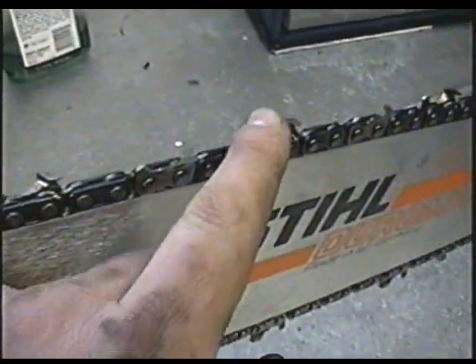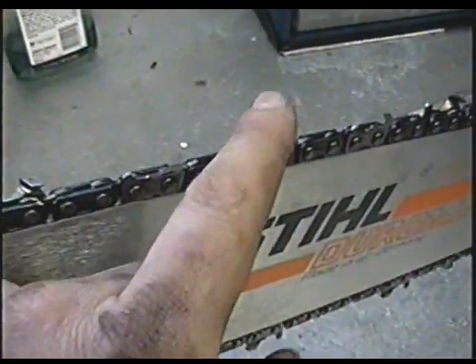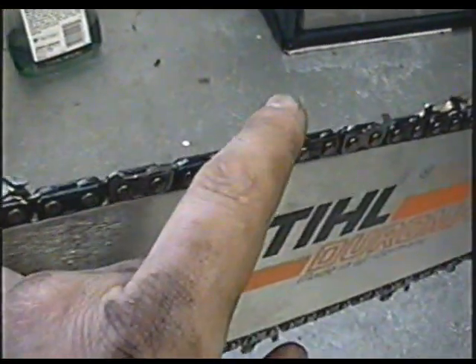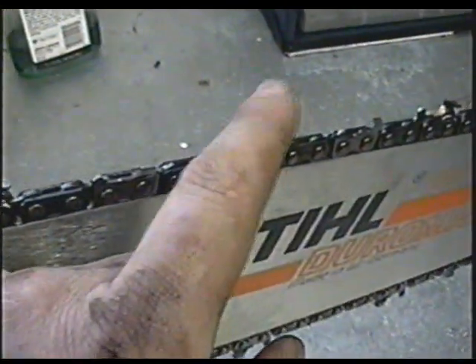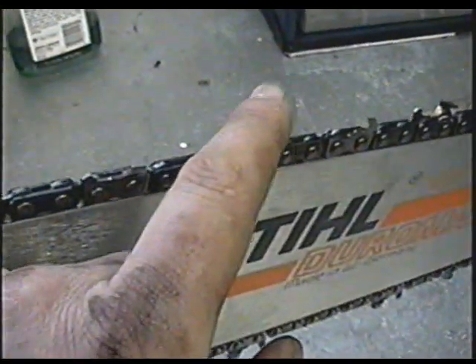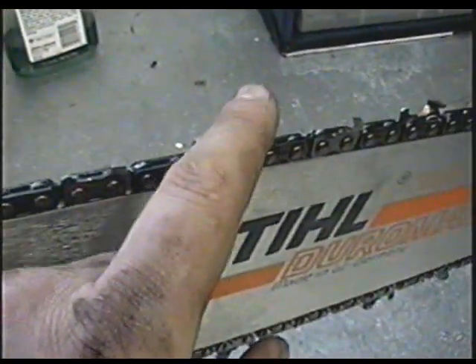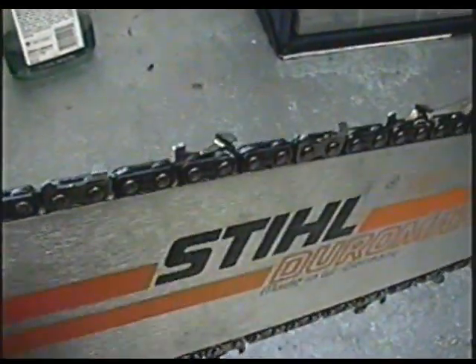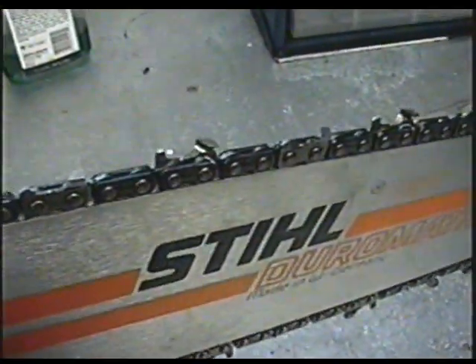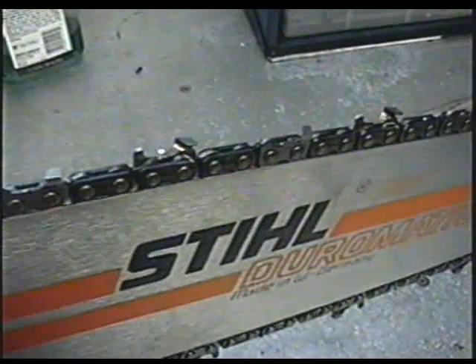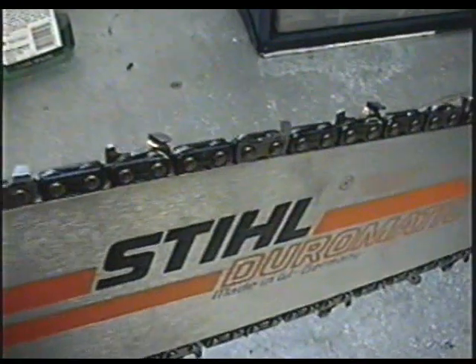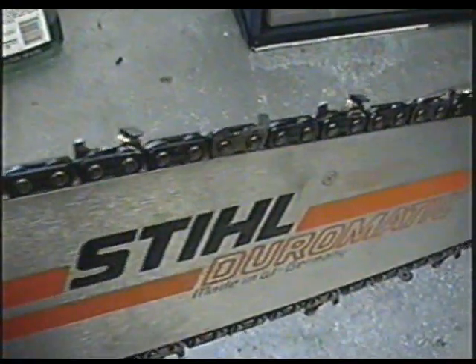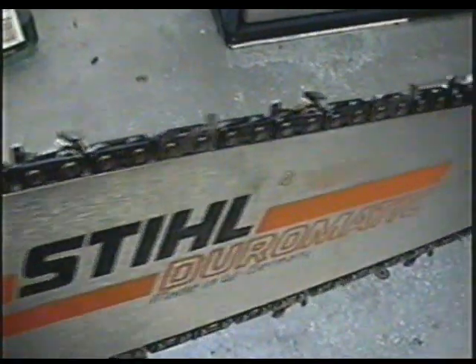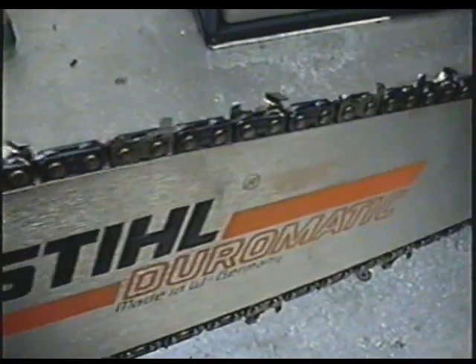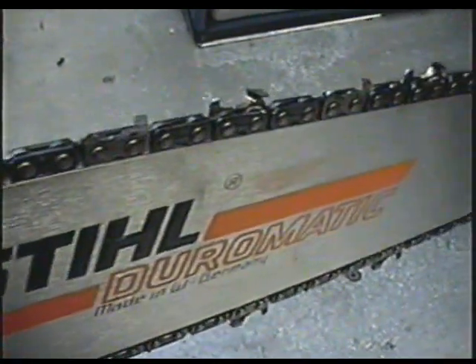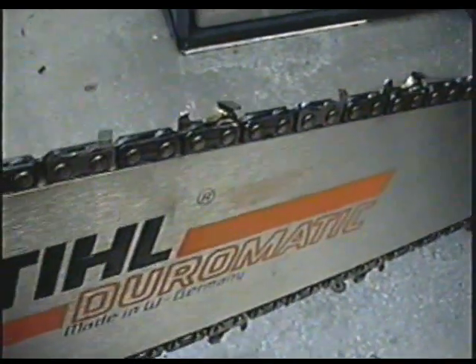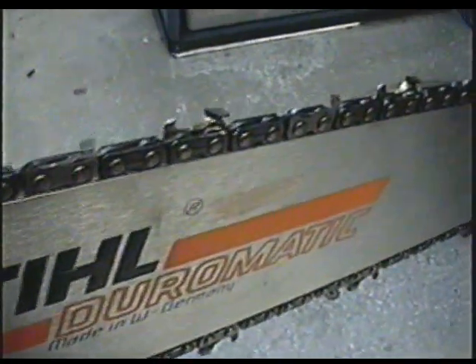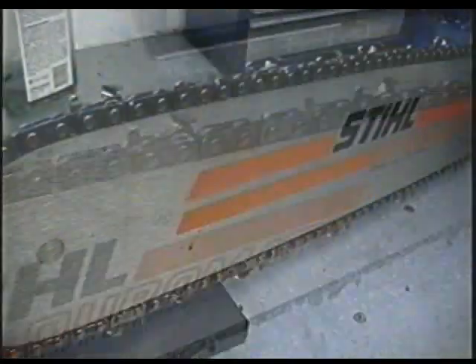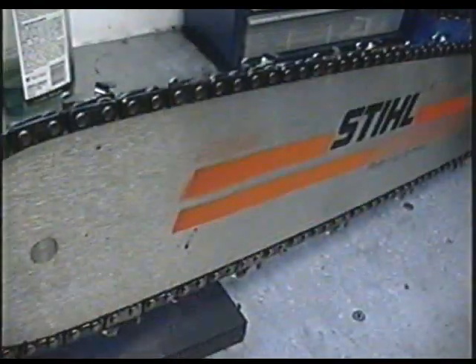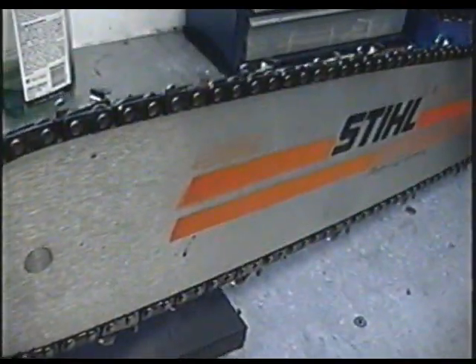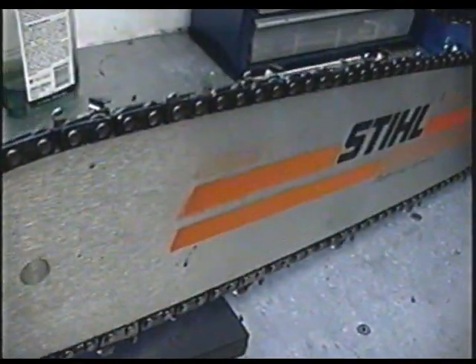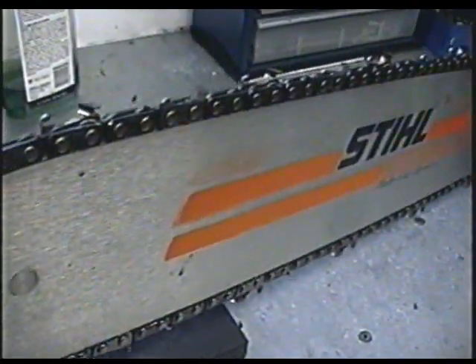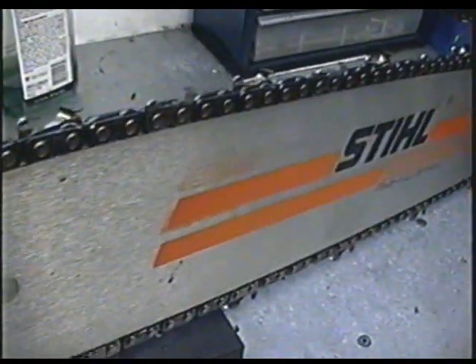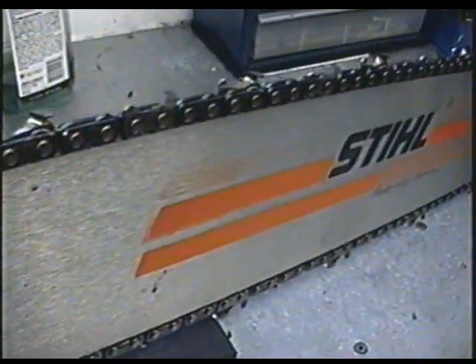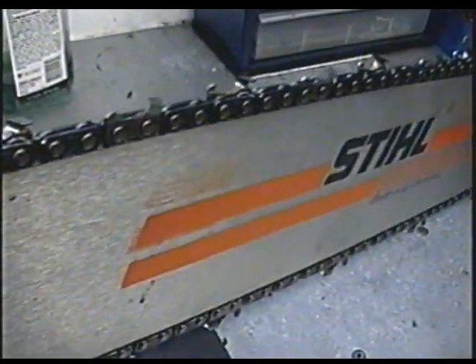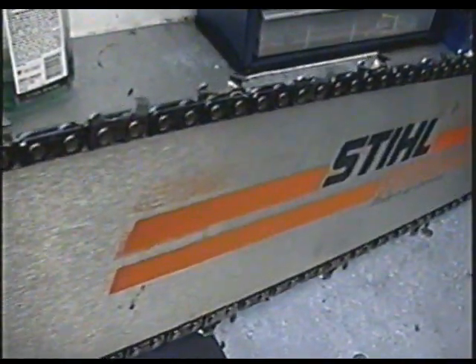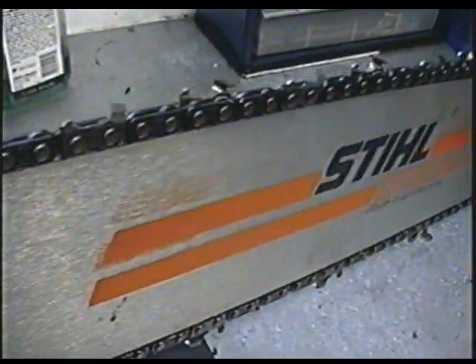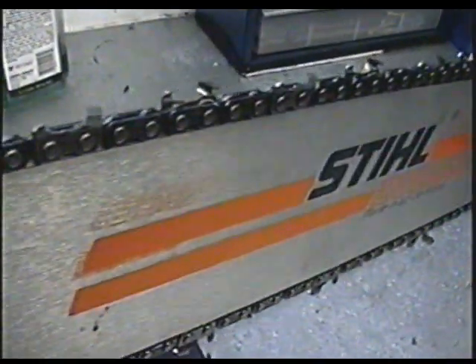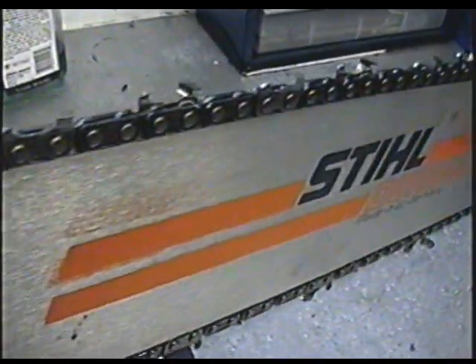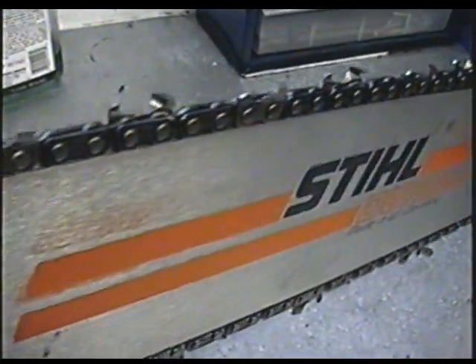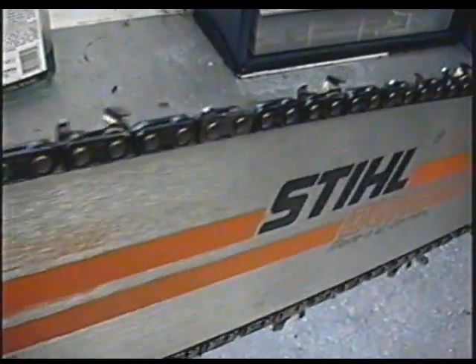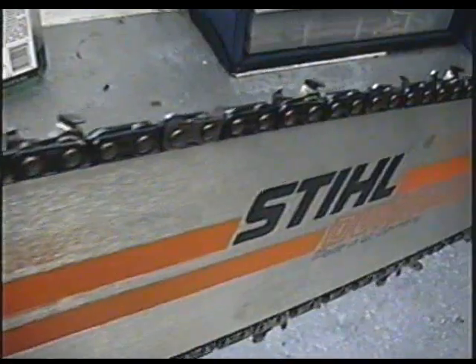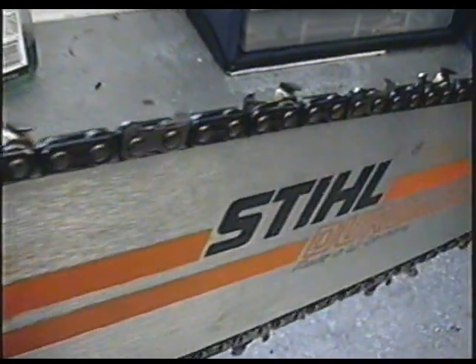My friend had this in some competitions and he's really good at sharpening. His chains are like razor sharp, literally - it's unbelievable. I think he puts over 20 hours just to sharpen a chain.